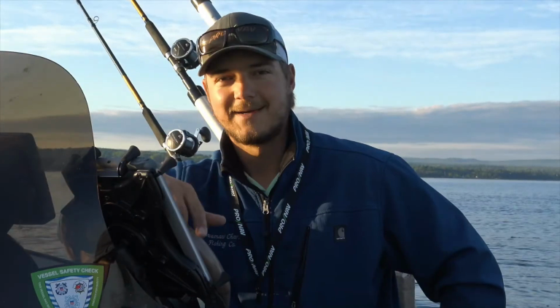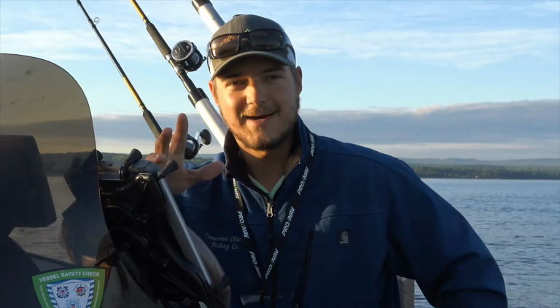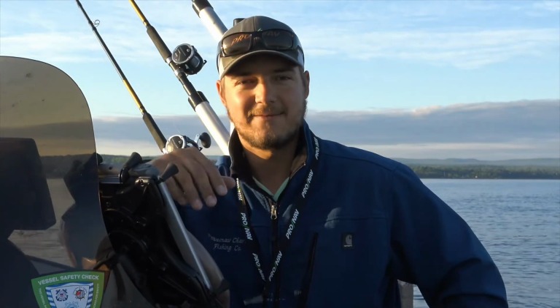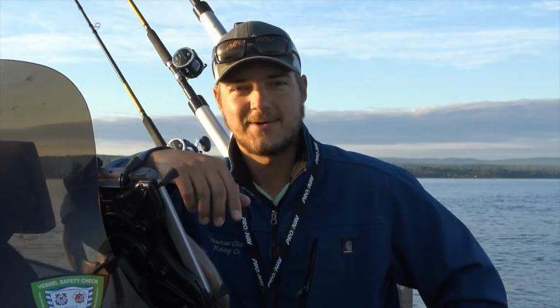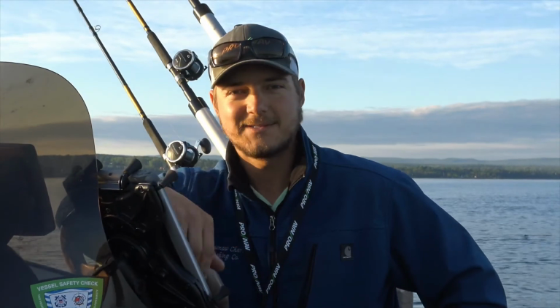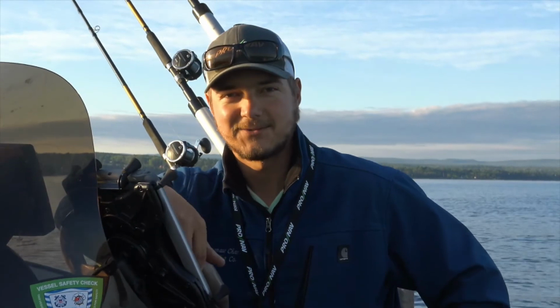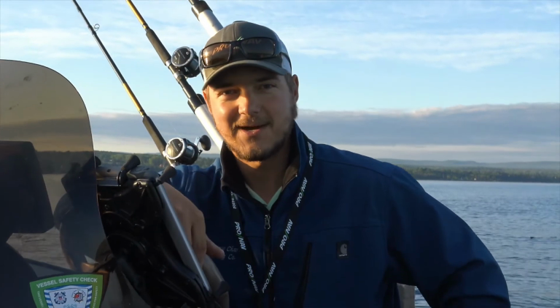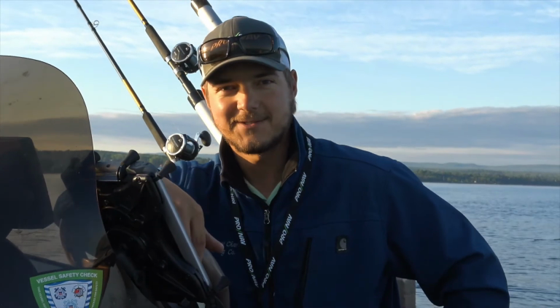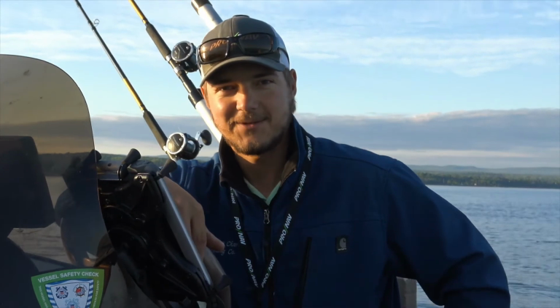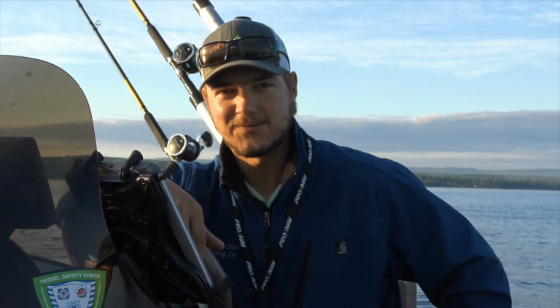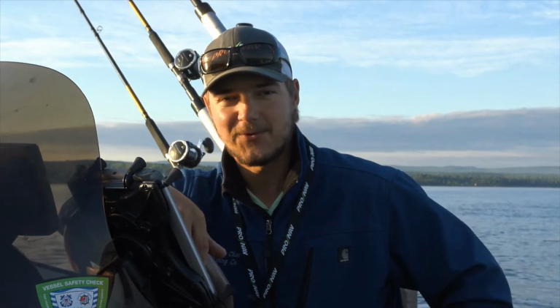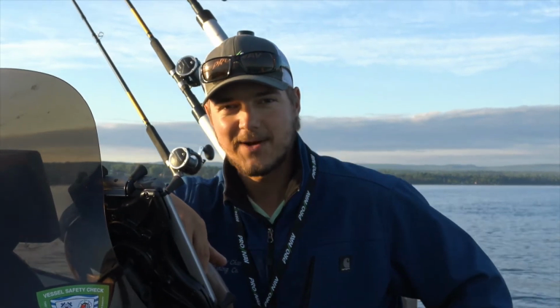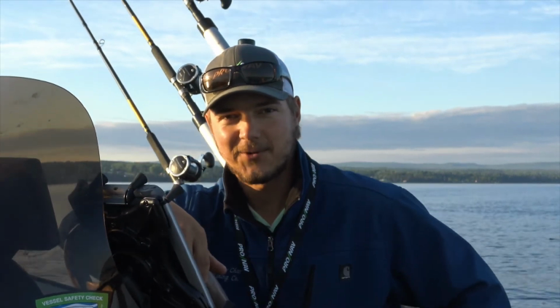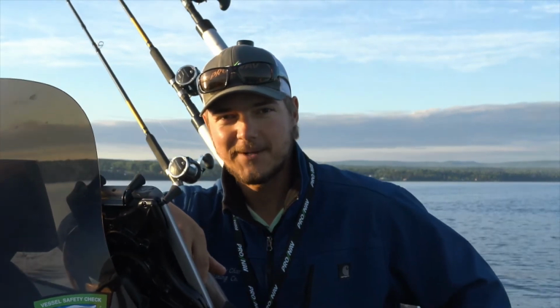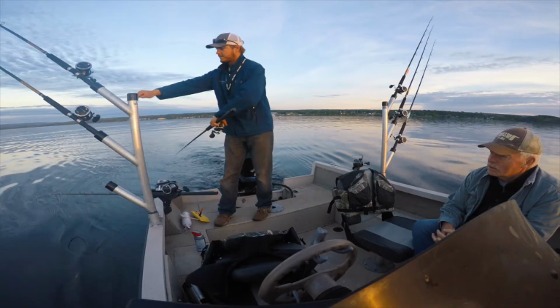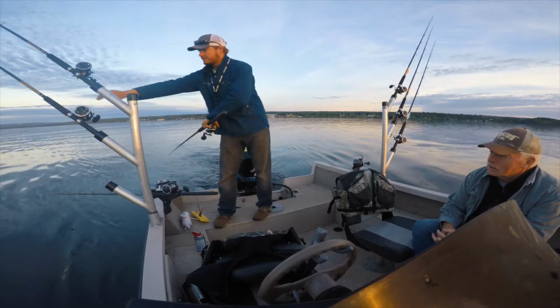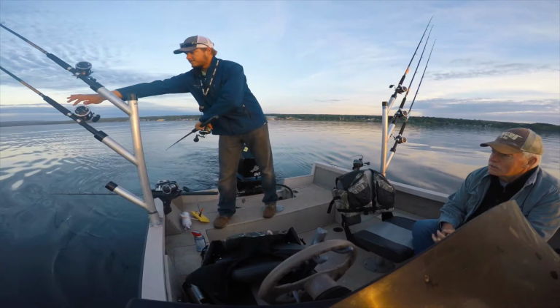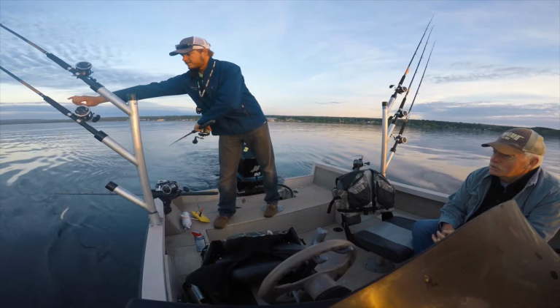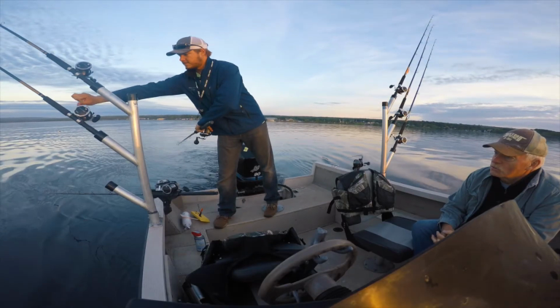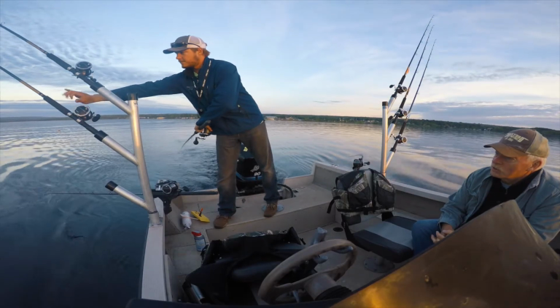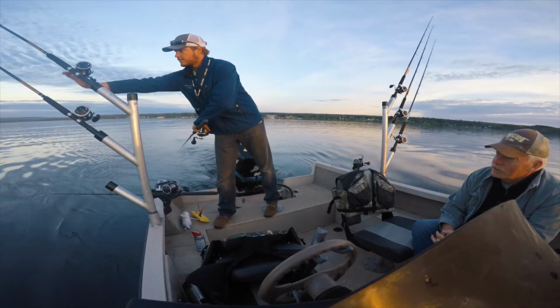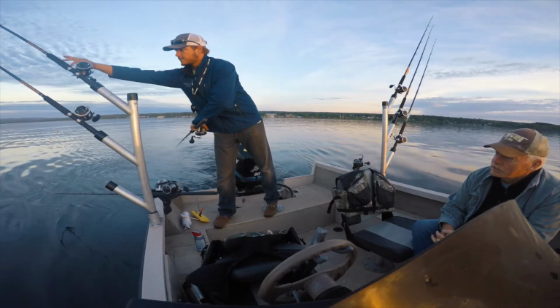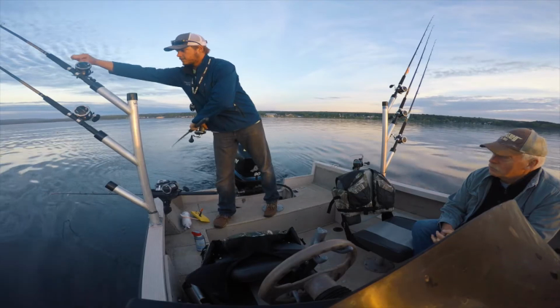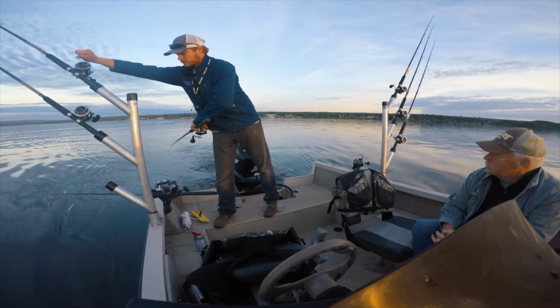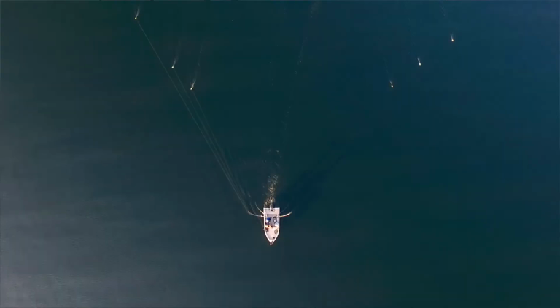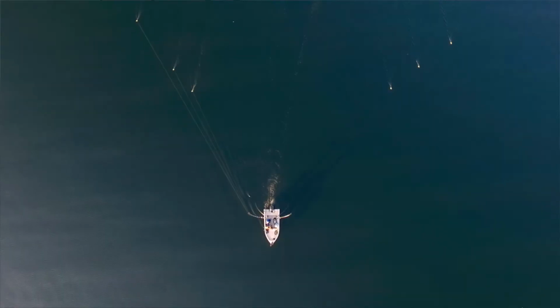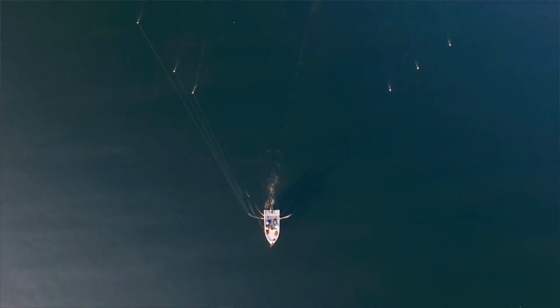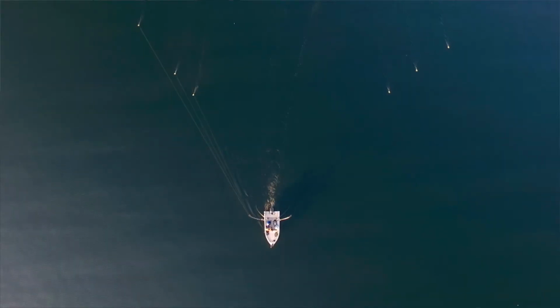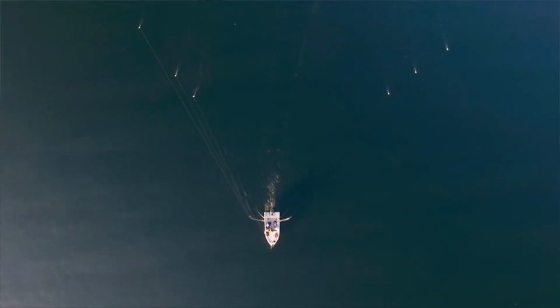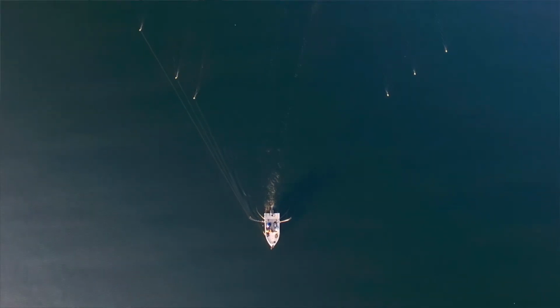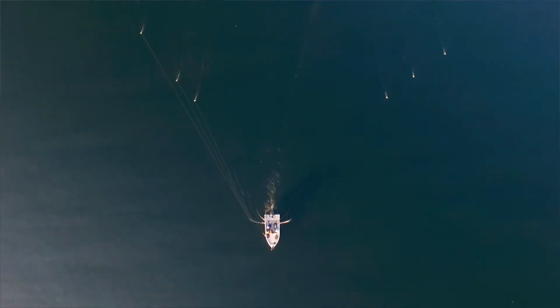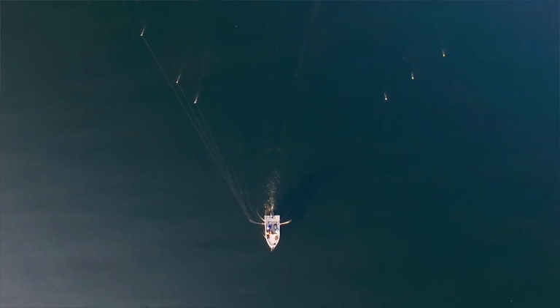Hi everyone, this is Travis here with ProNav Marine, and today we're out doing a little bit of salmon fishing with ProNav Angler.